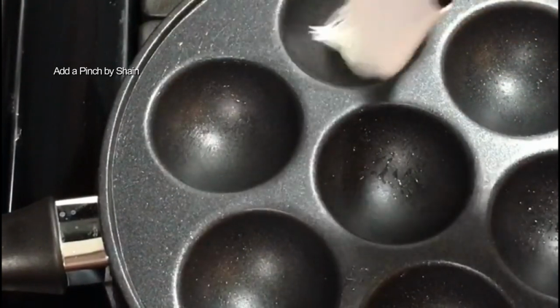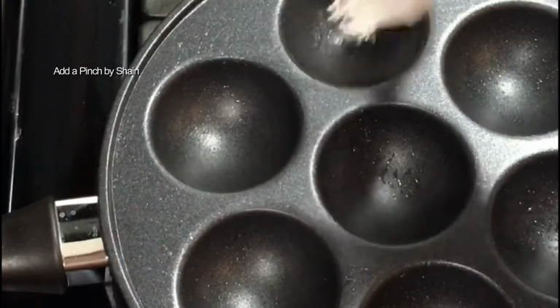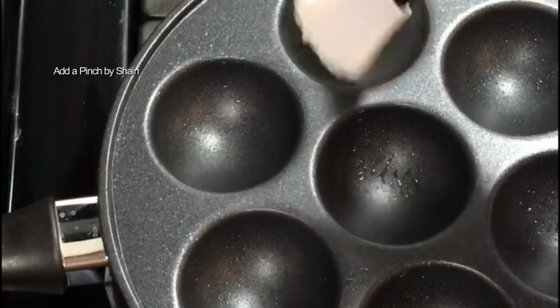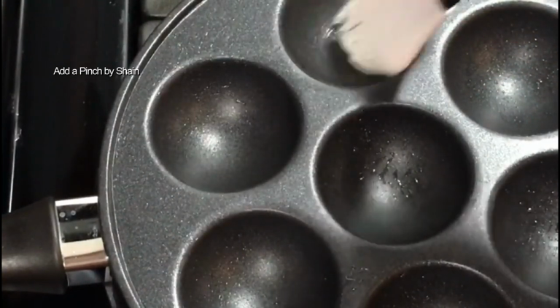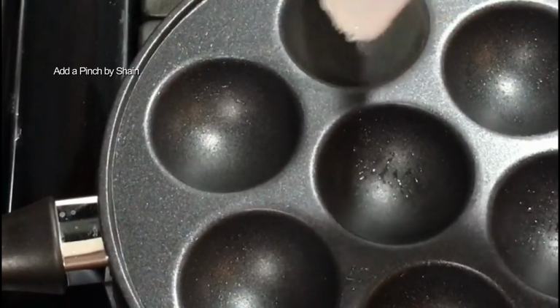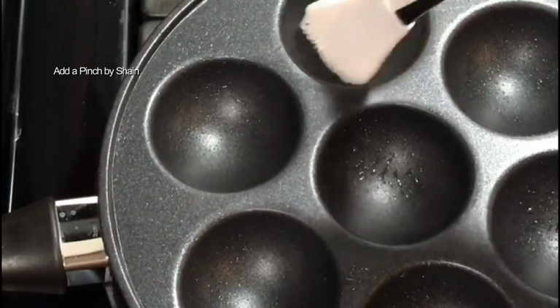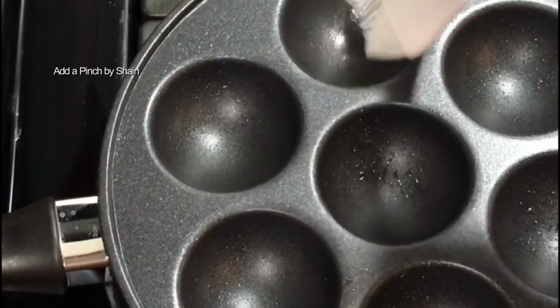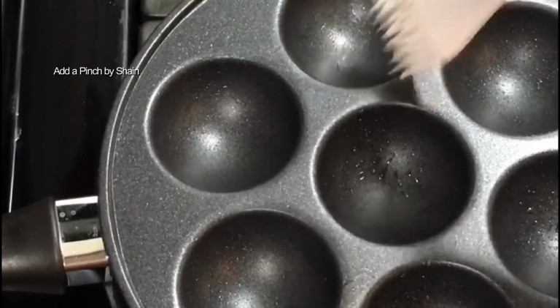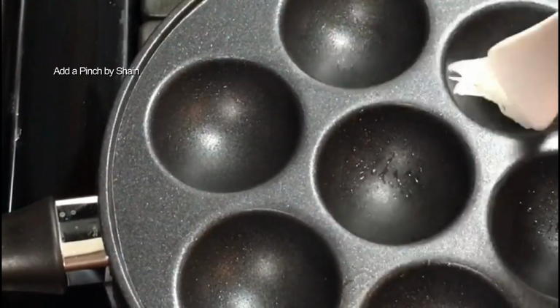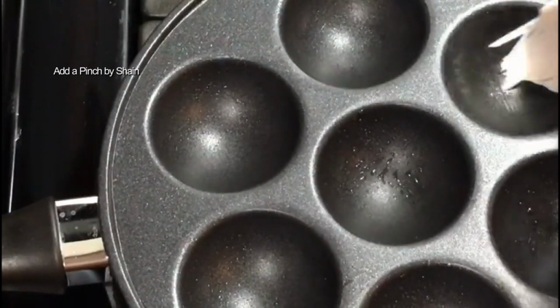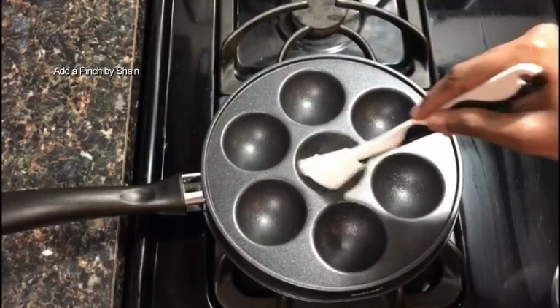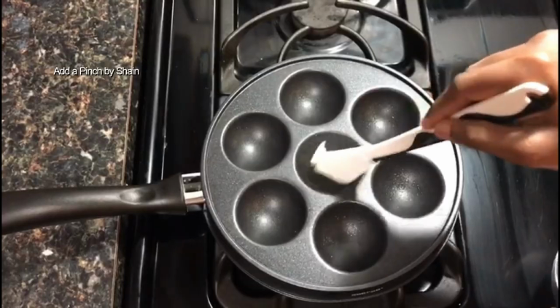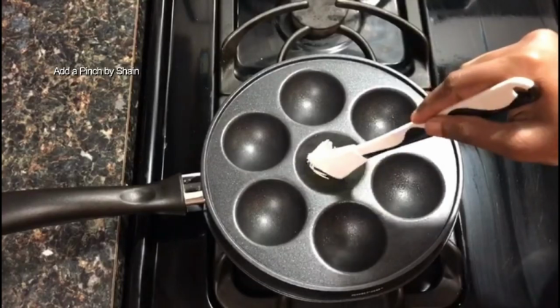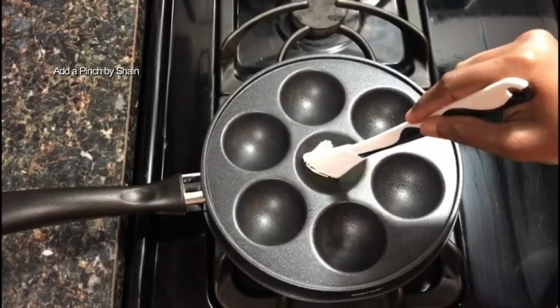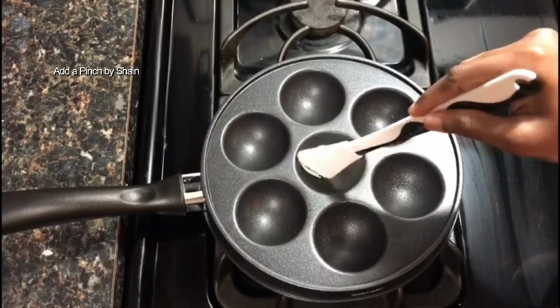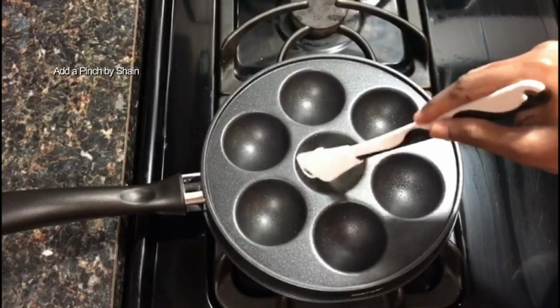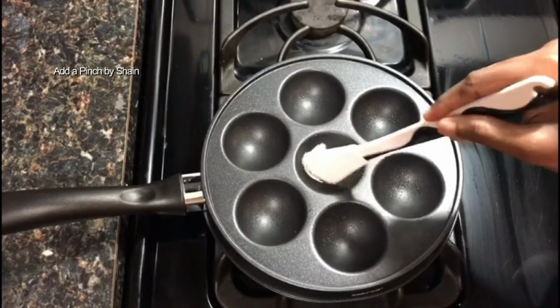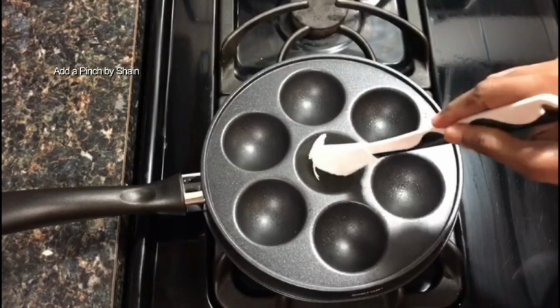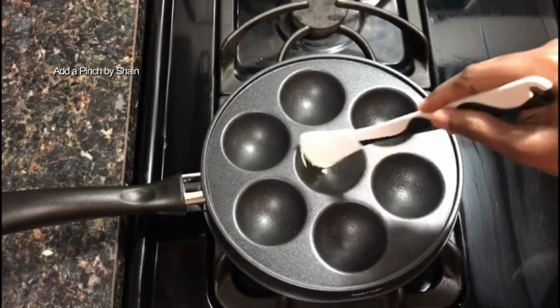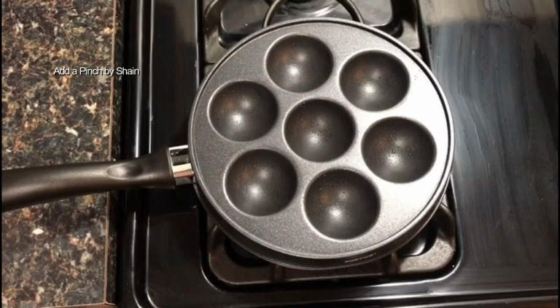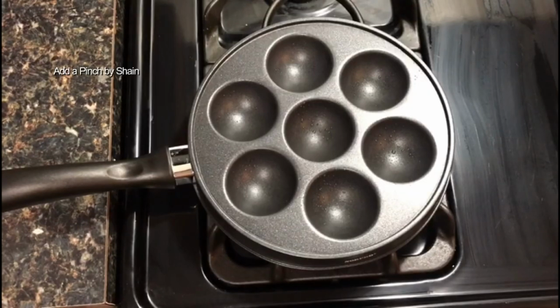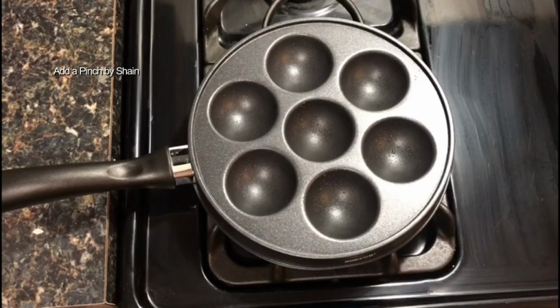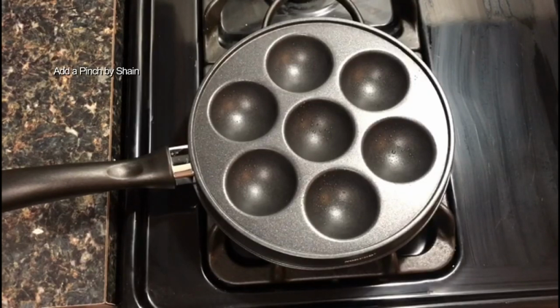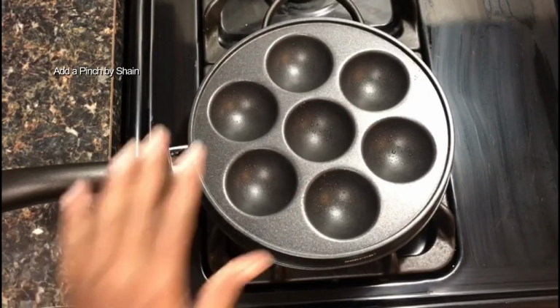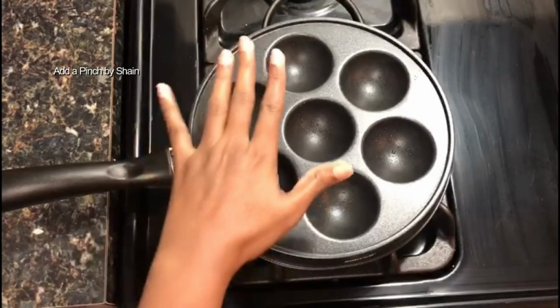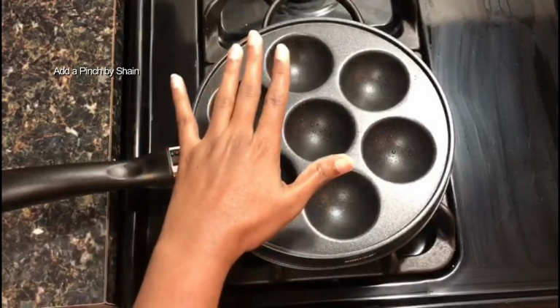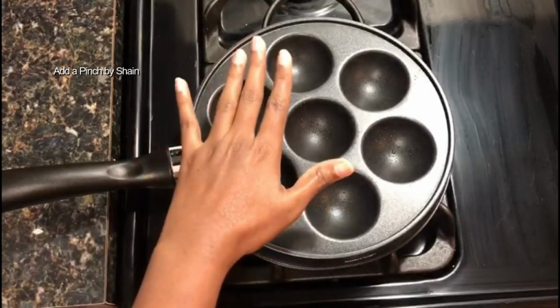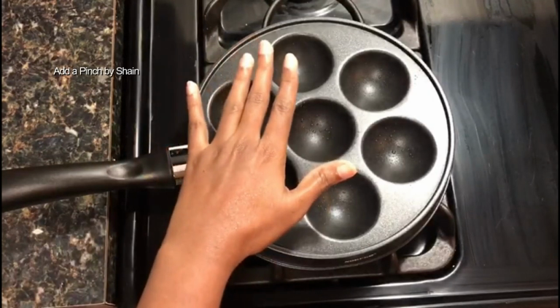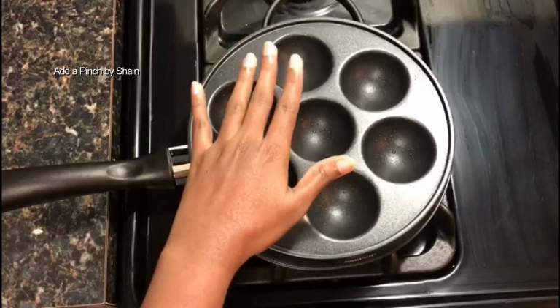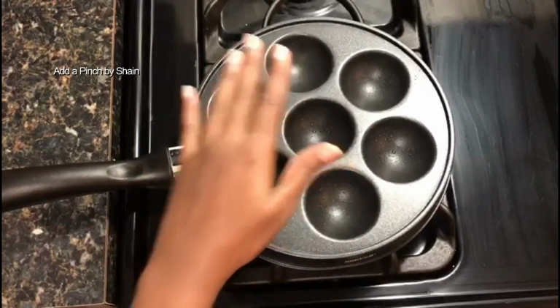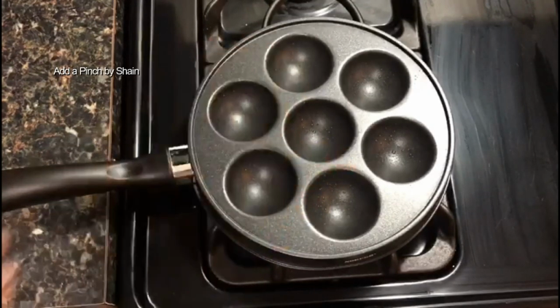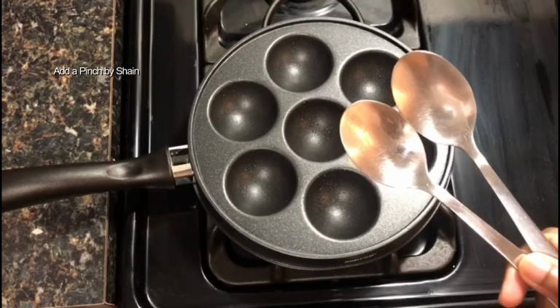Now I am going to use this pan. We are going to use 2 spoons of cake batter.